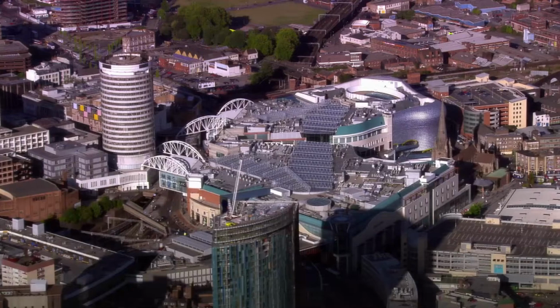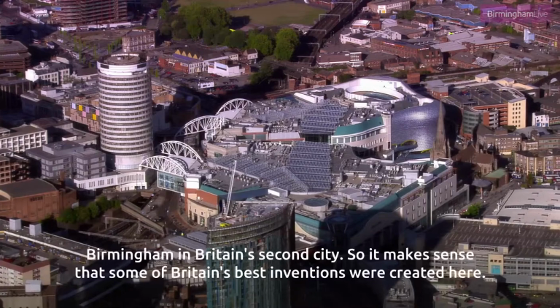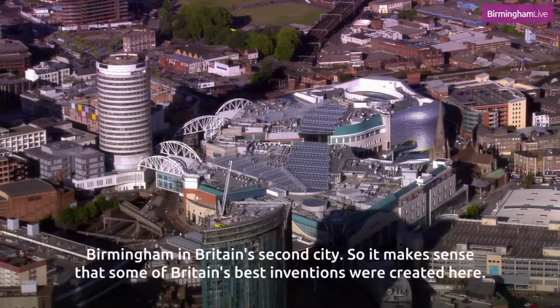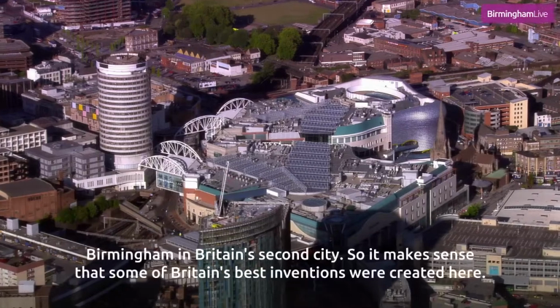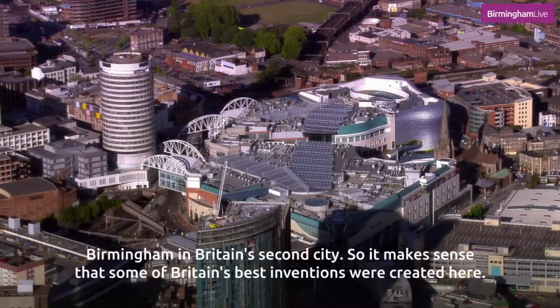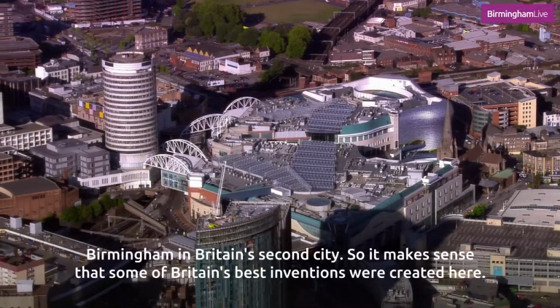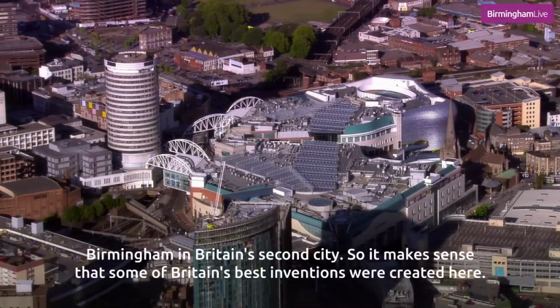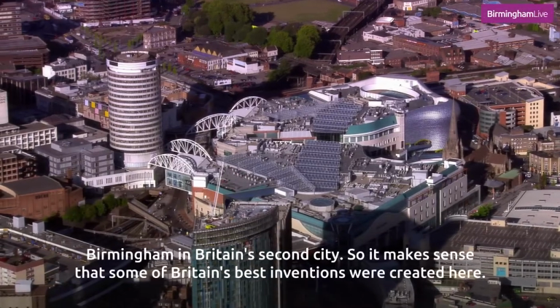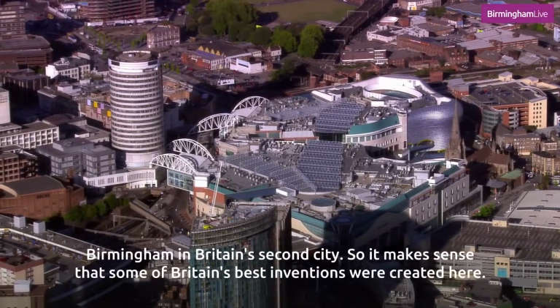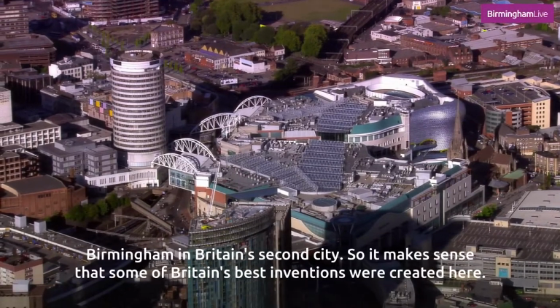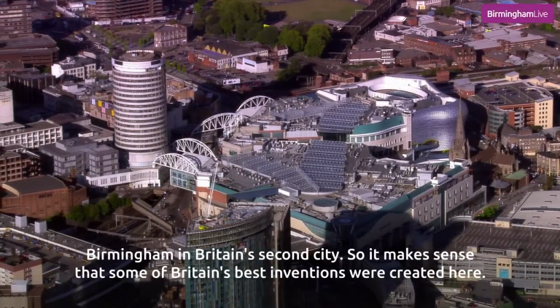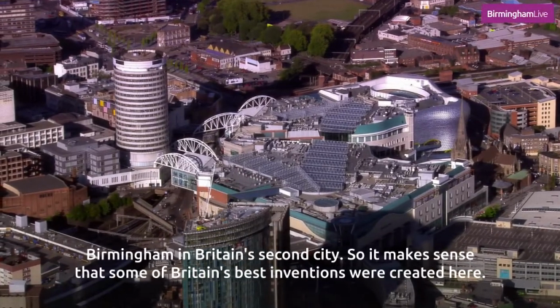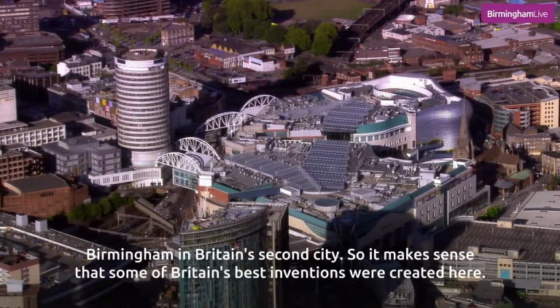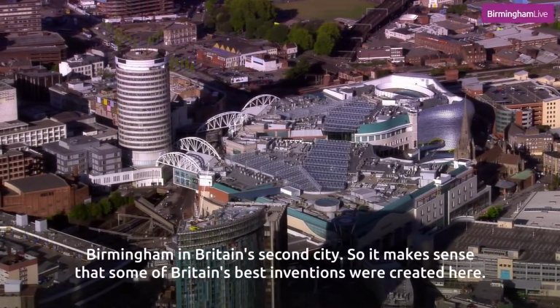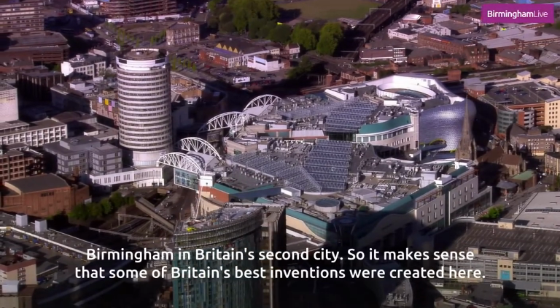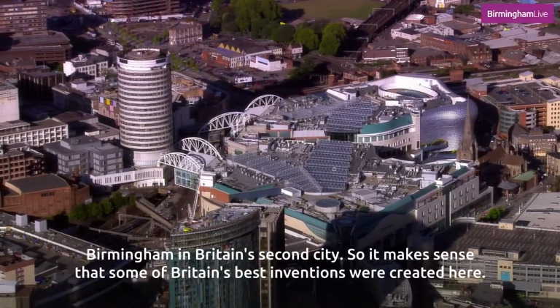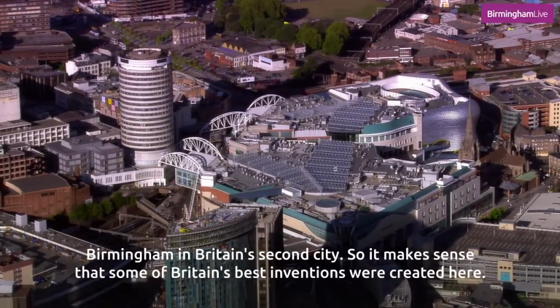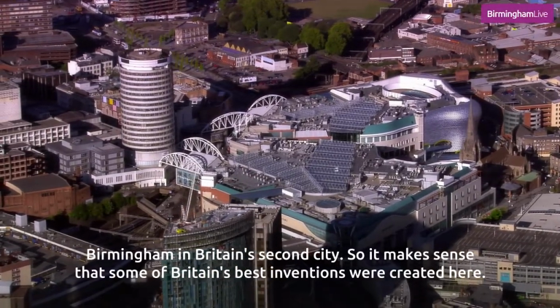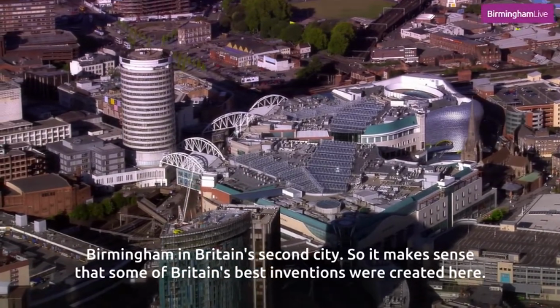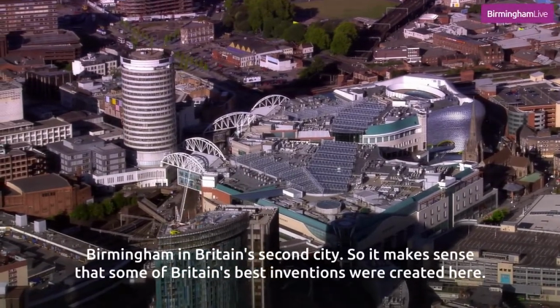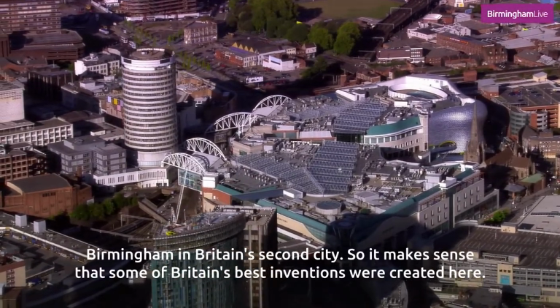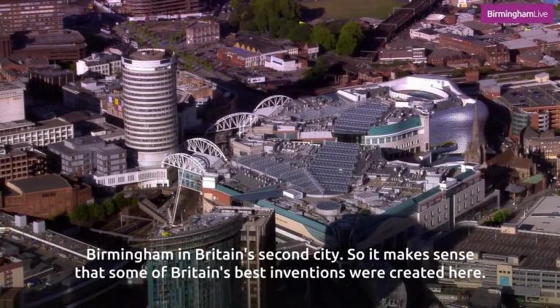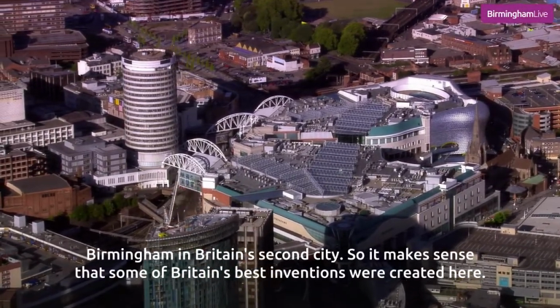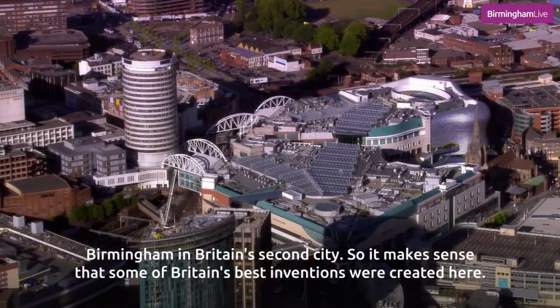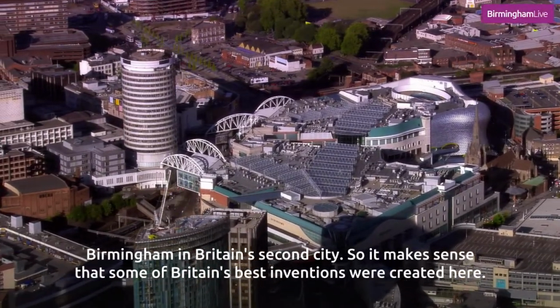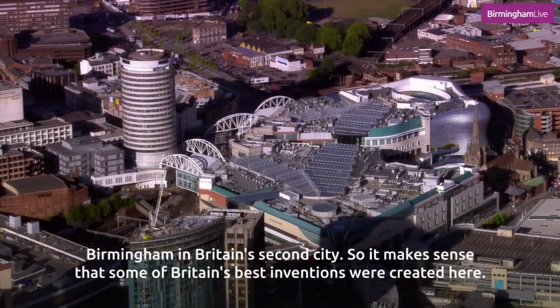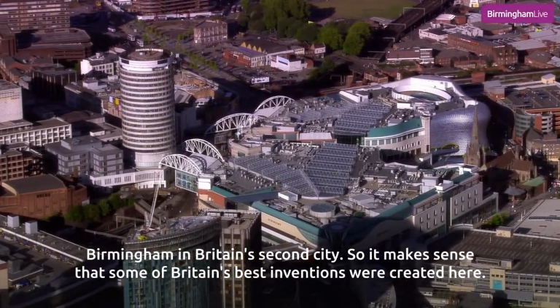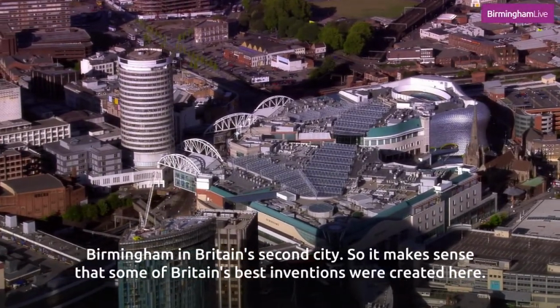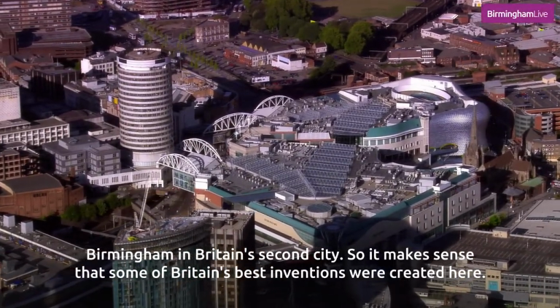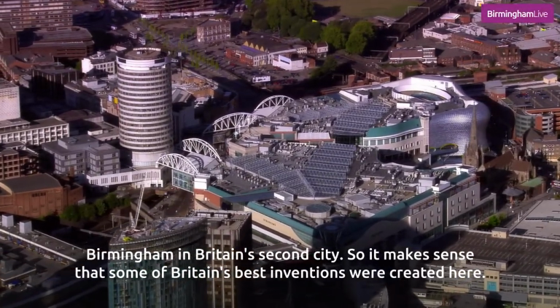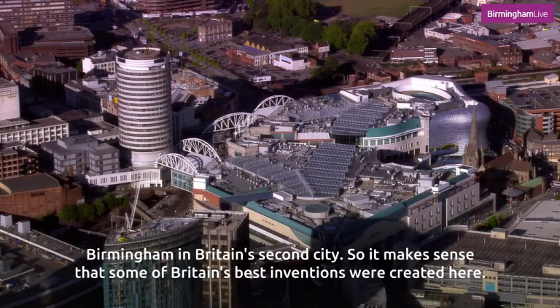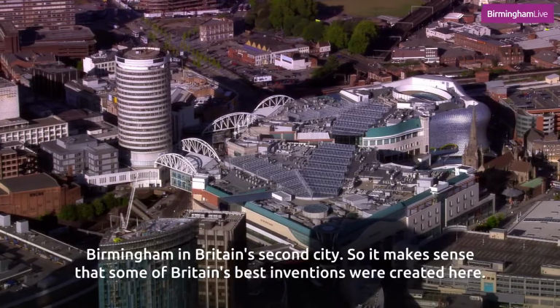Birmingham is Britain's second city, so it makes sense that some of Britain's best inventions were created here.